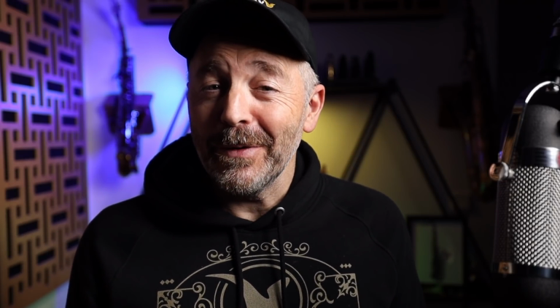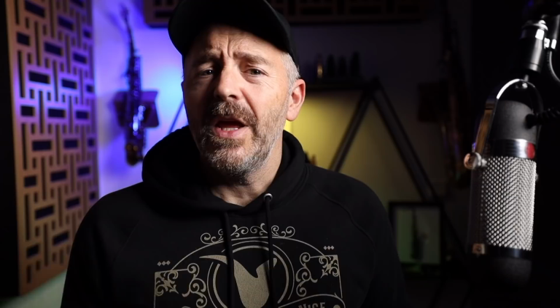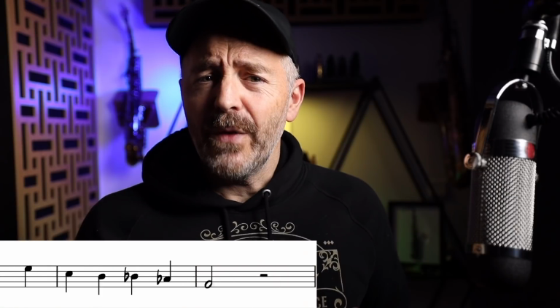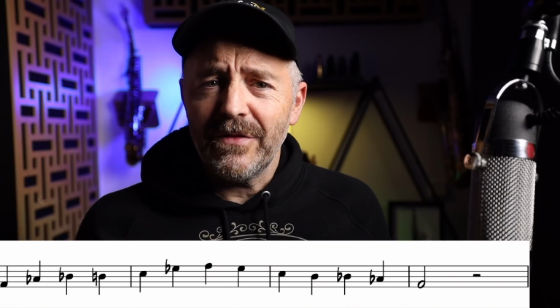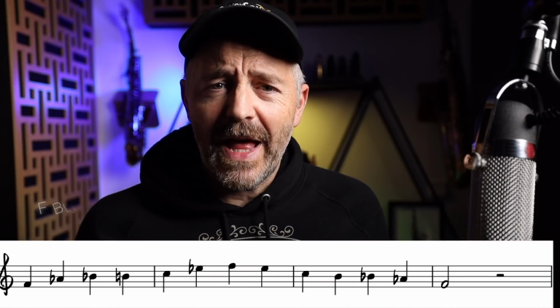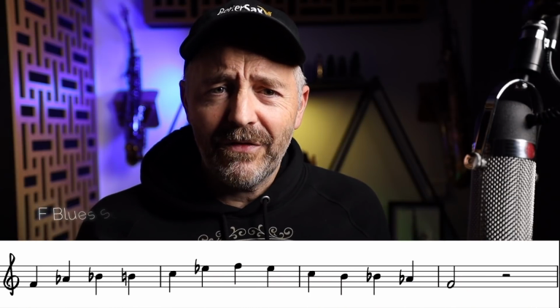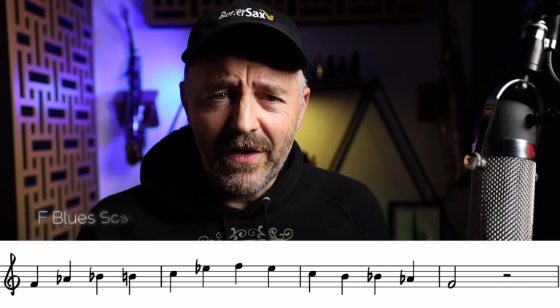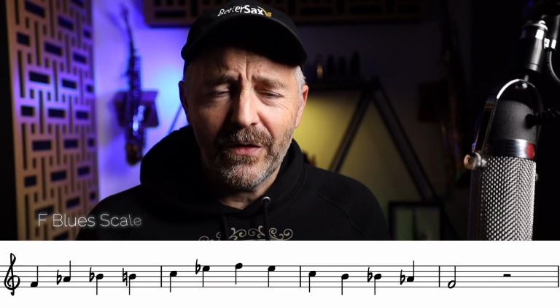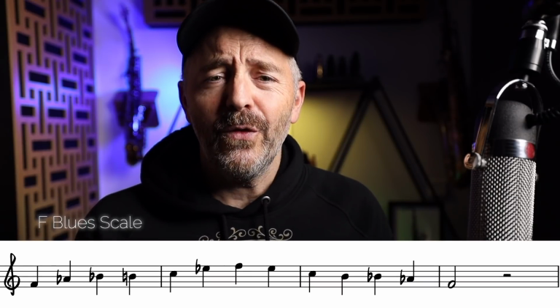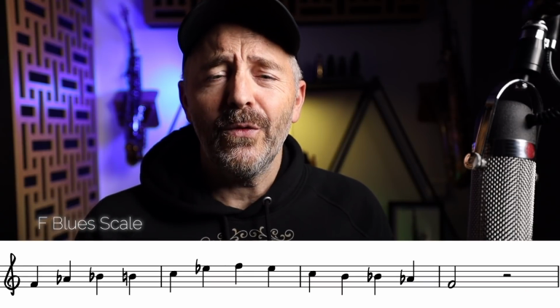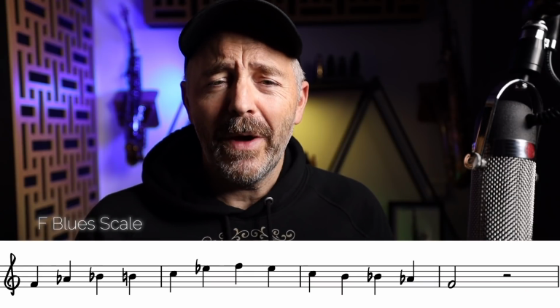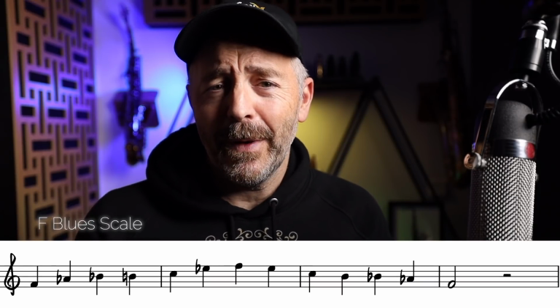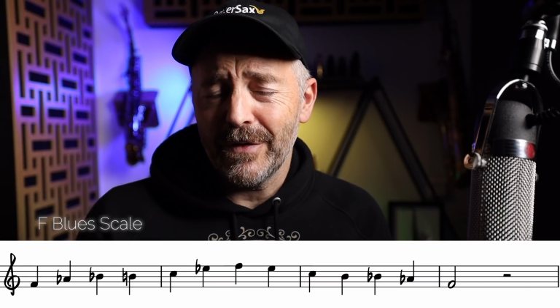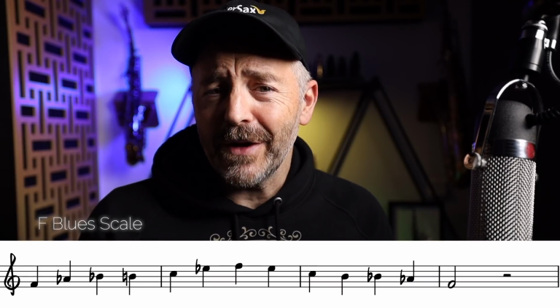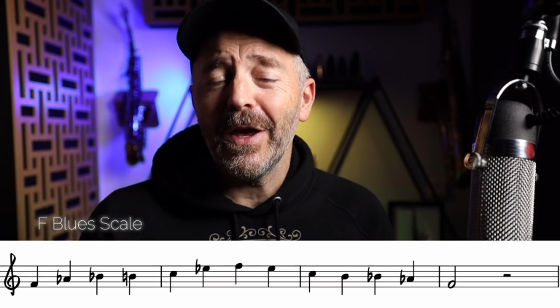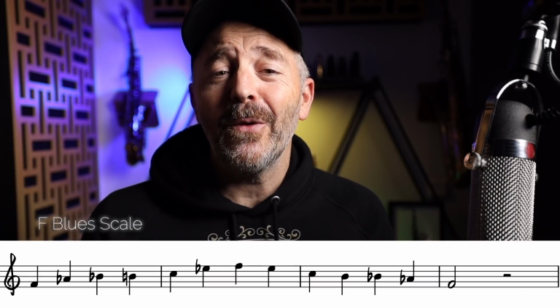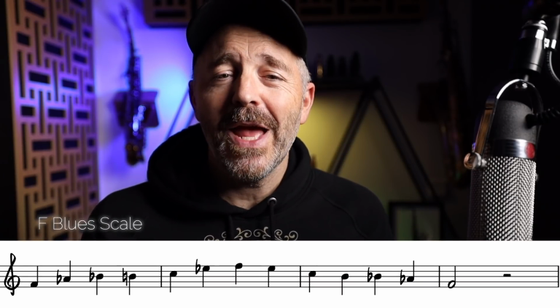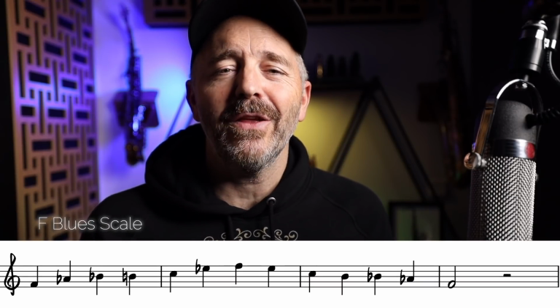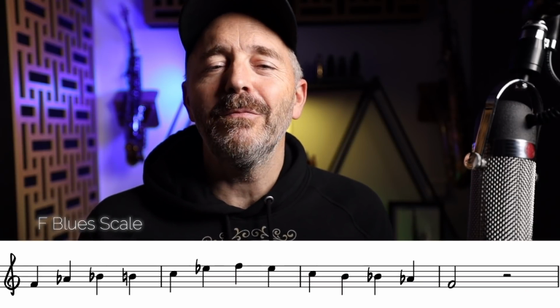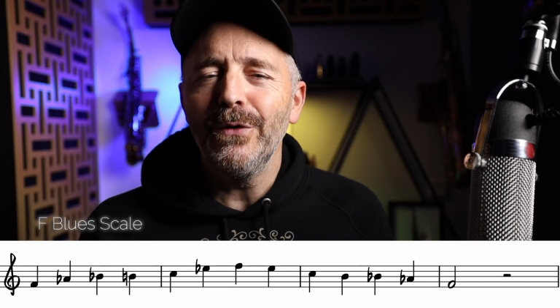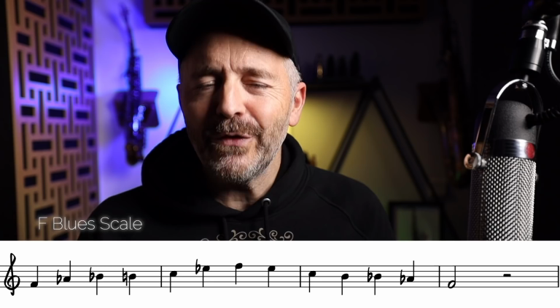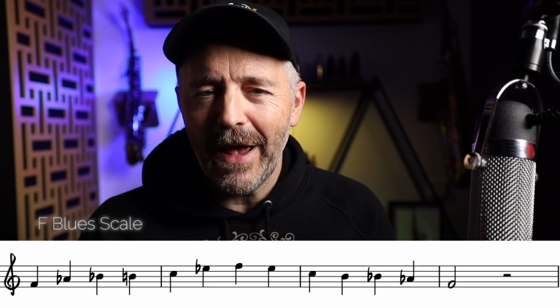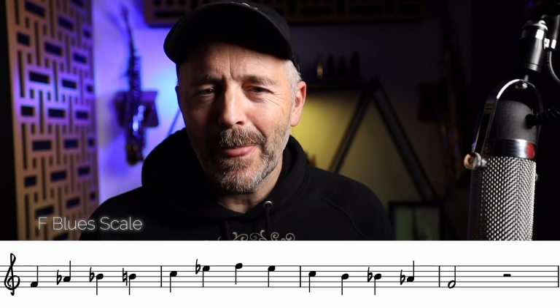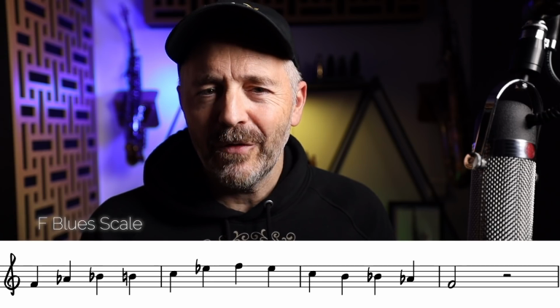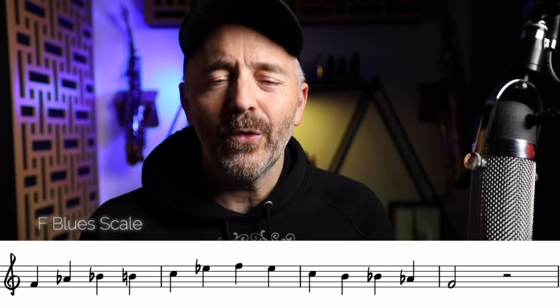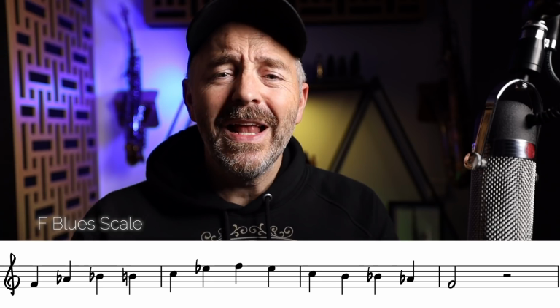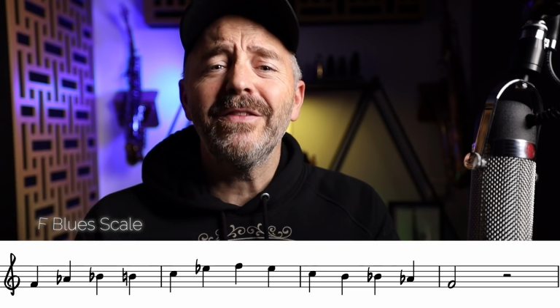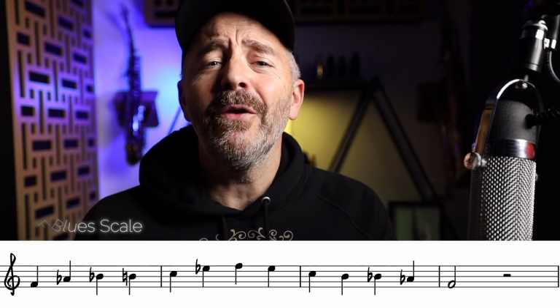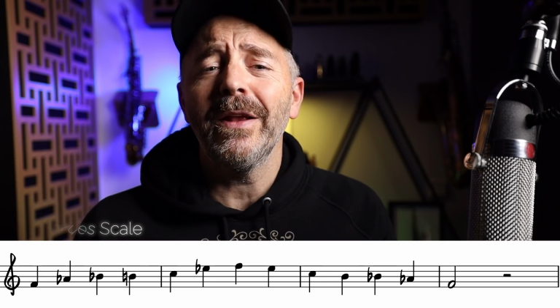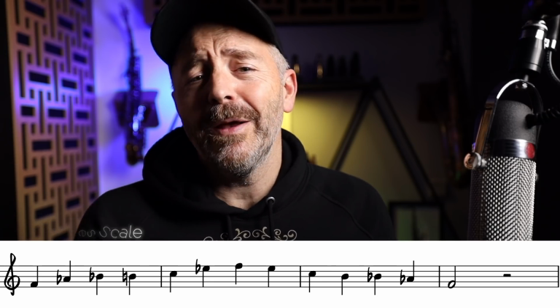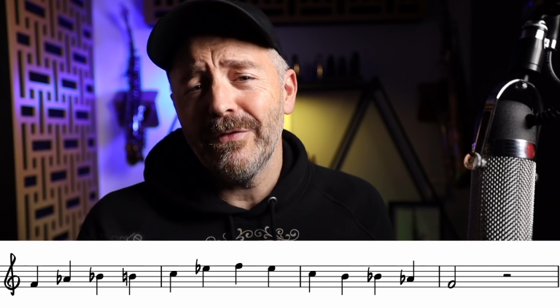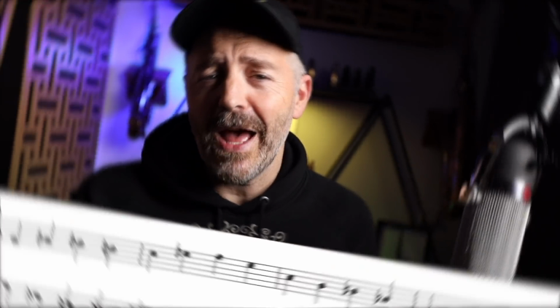If we add the flat fifth to the minor pentatonic scale, we get the blues scale. Let's hear an example of that.